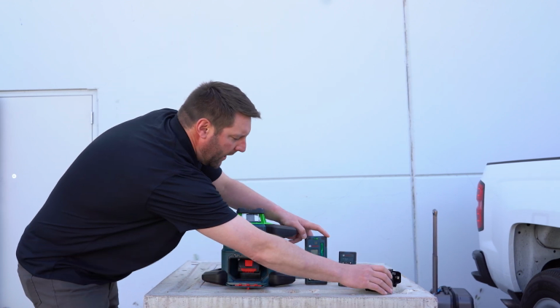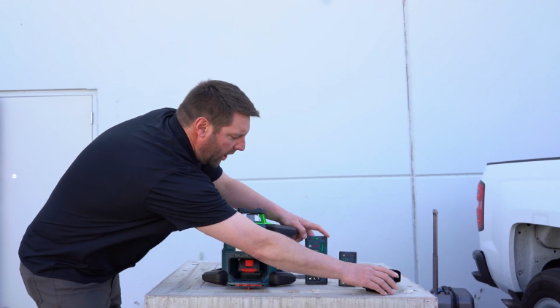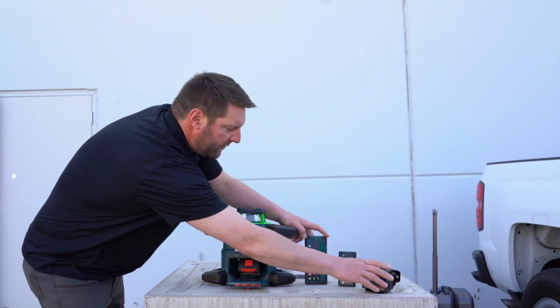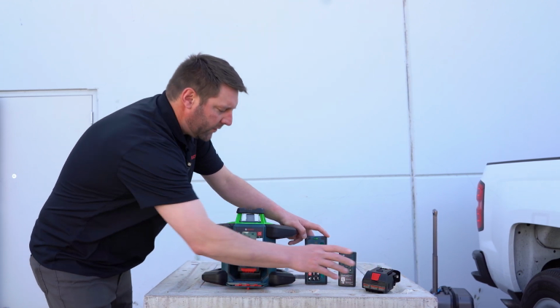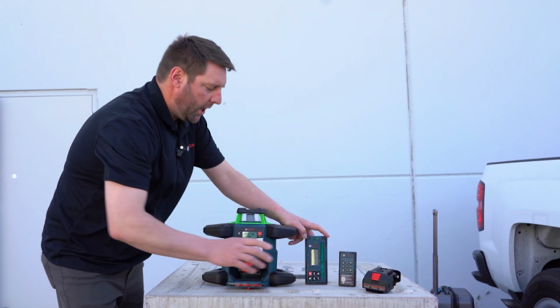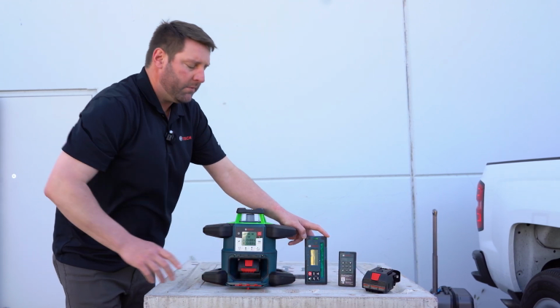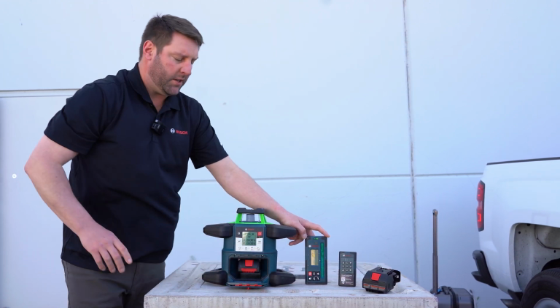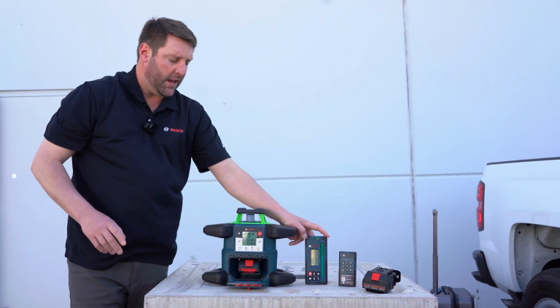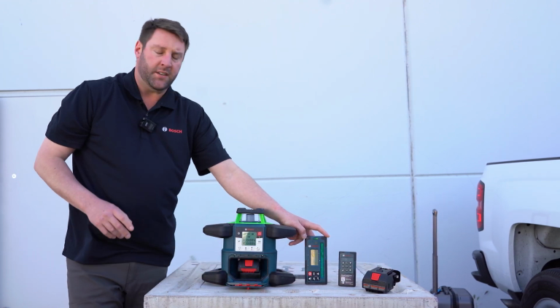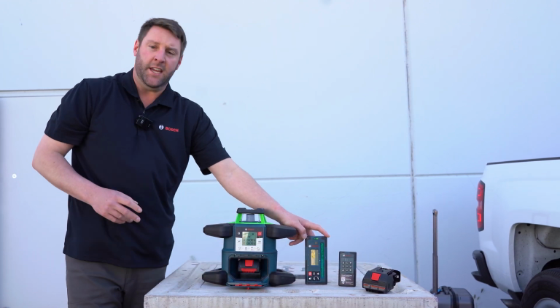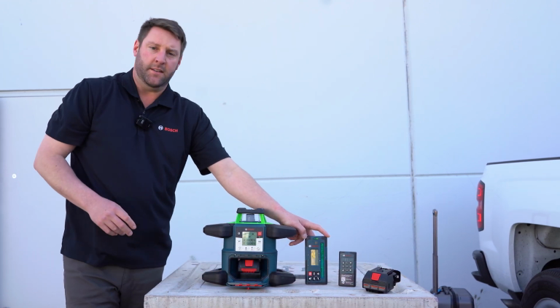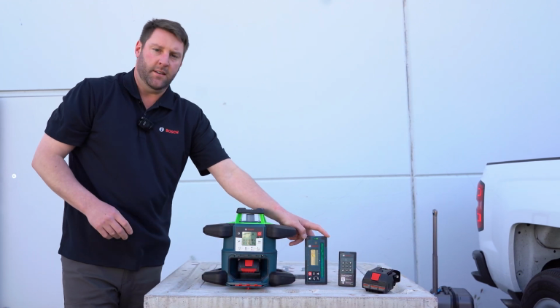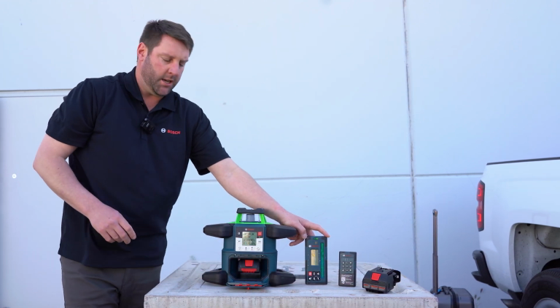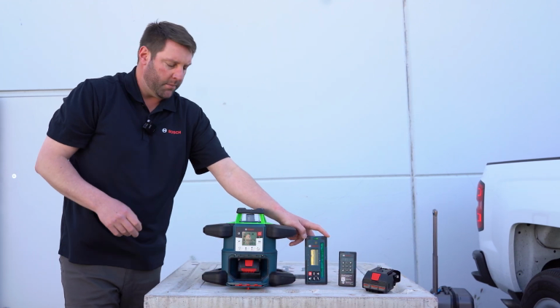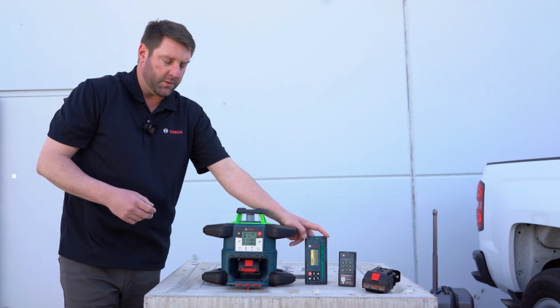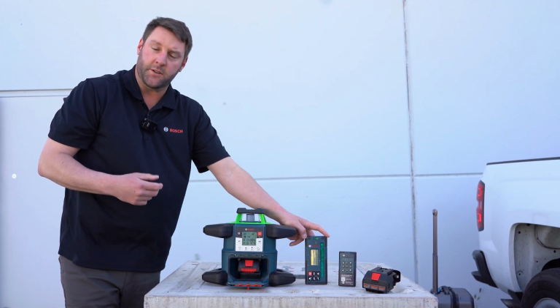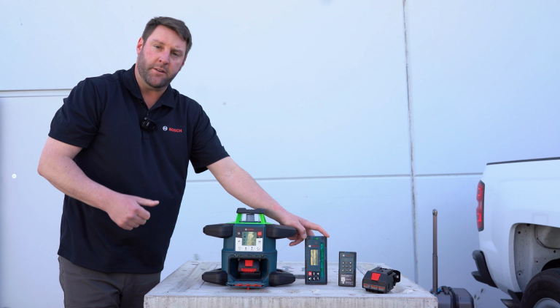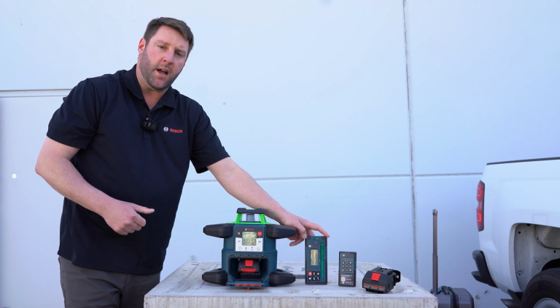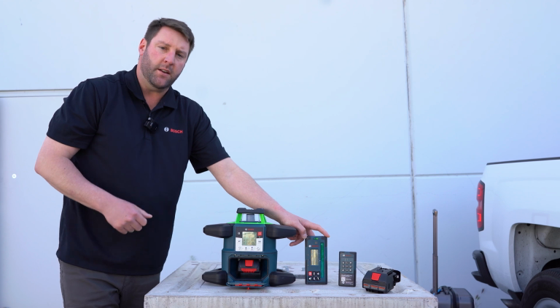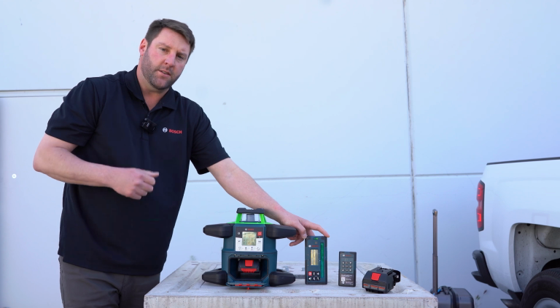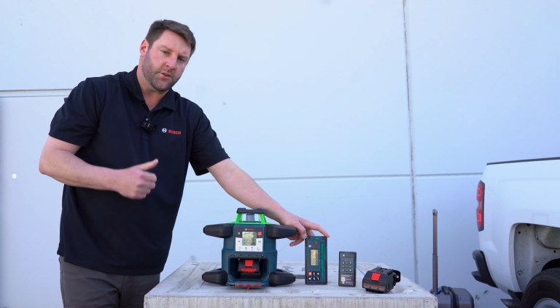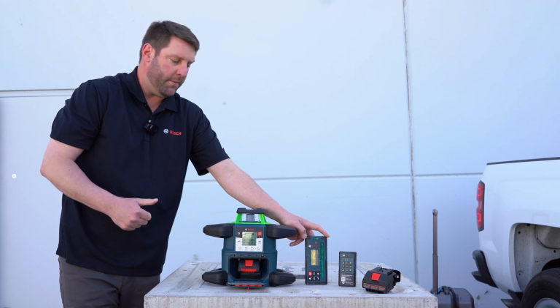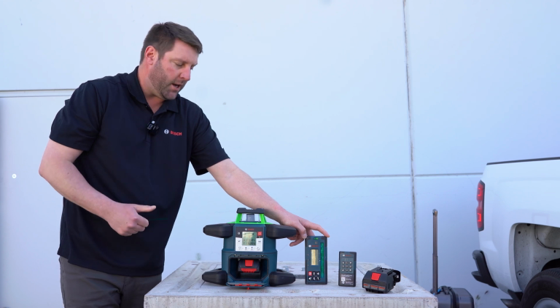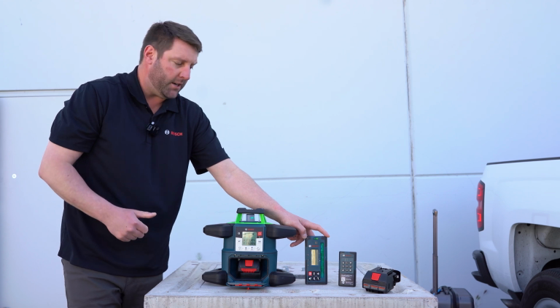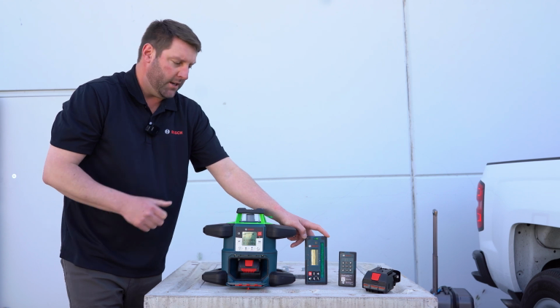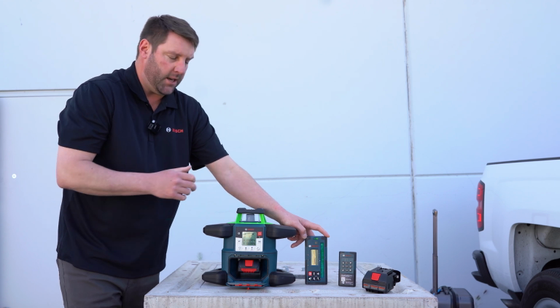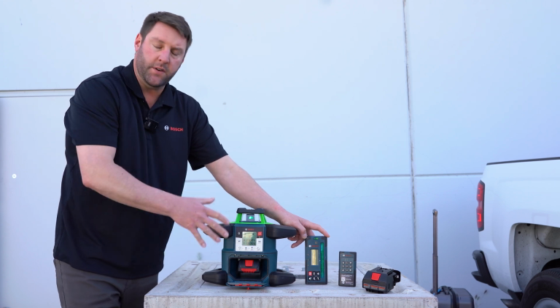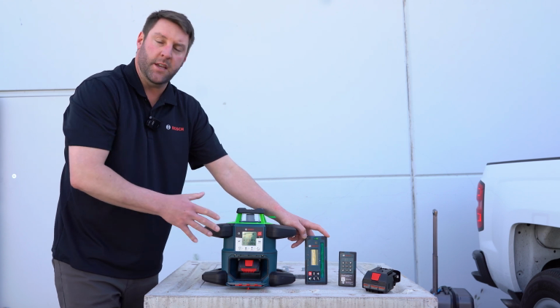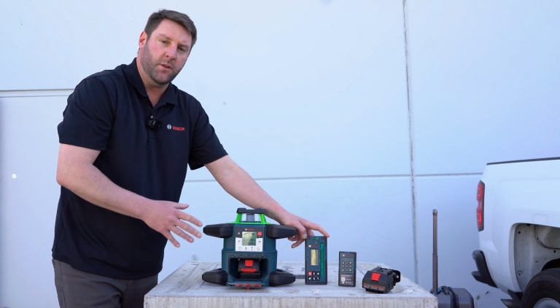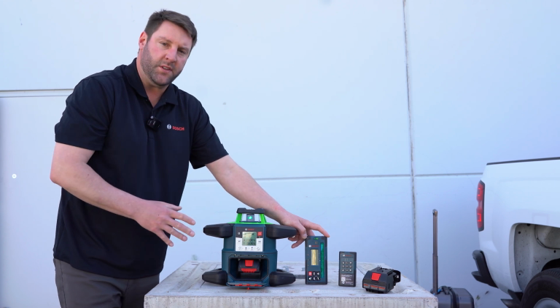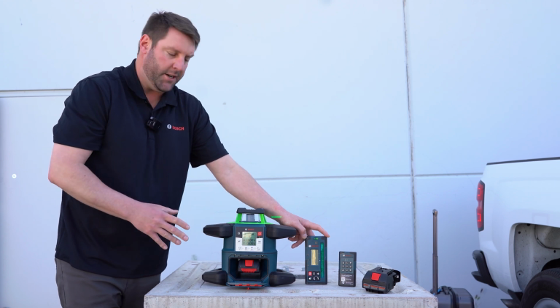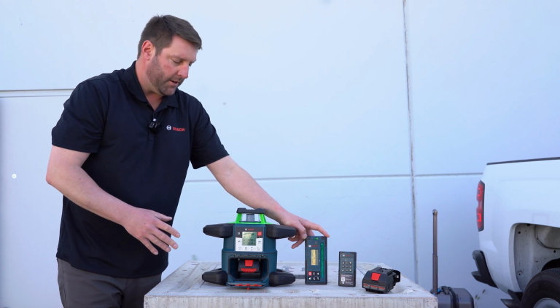It also comes as a kit. It comes with a grade rod, the tripod, and everything you see here.